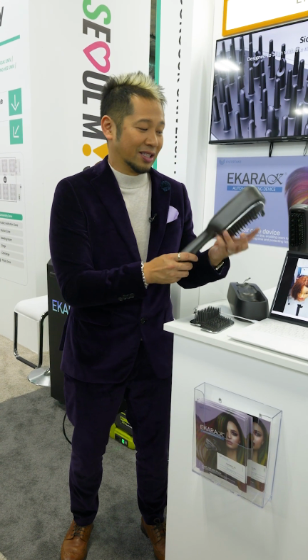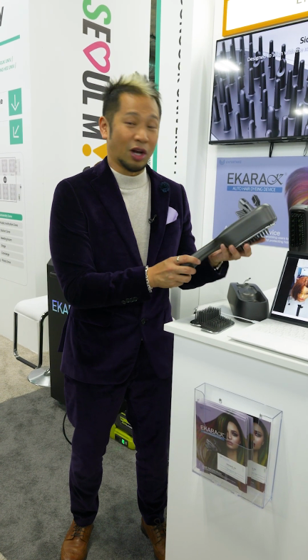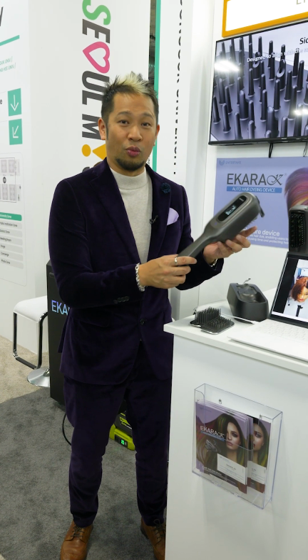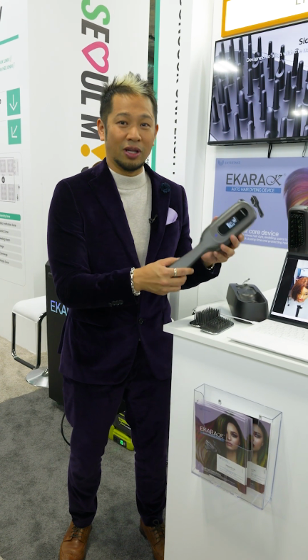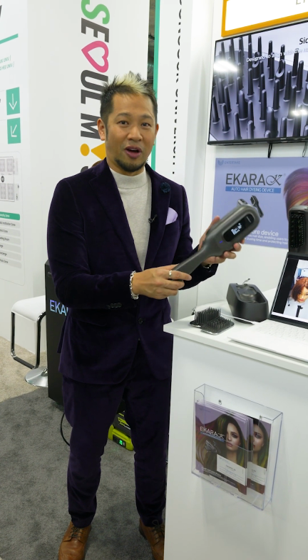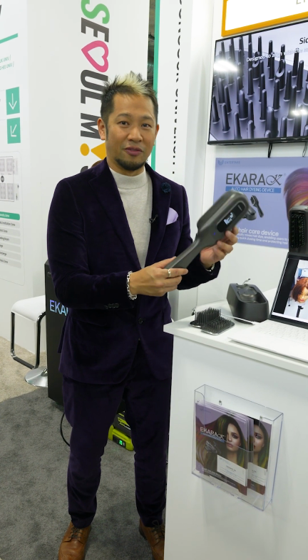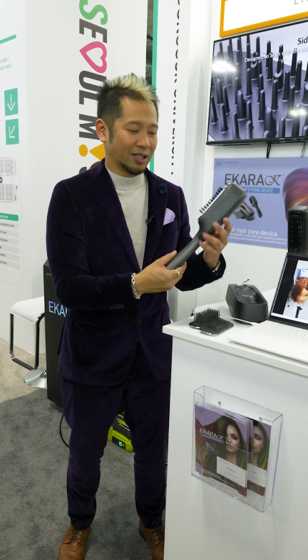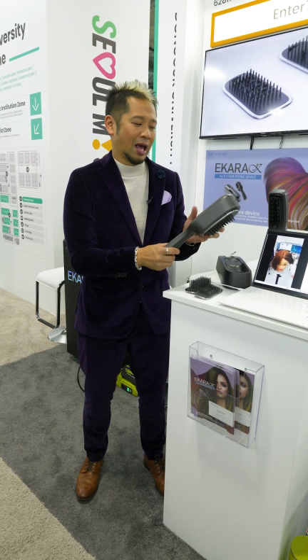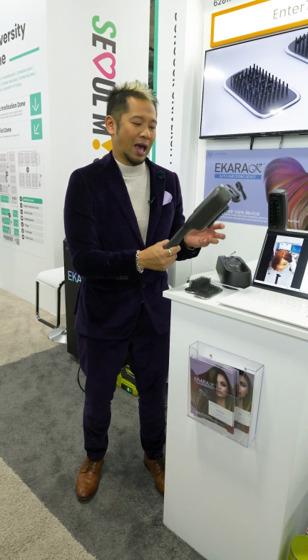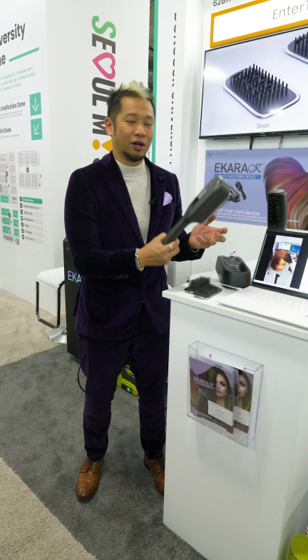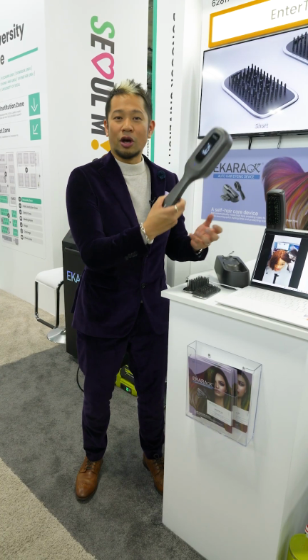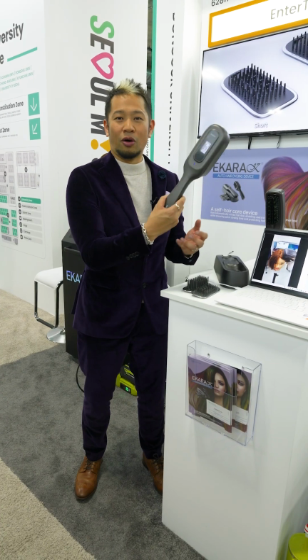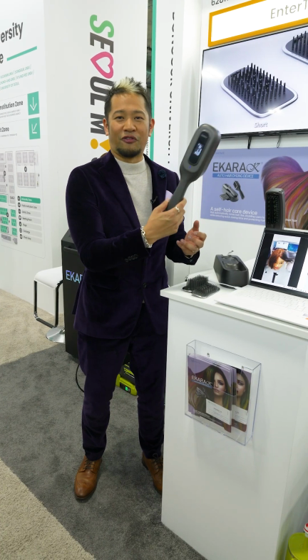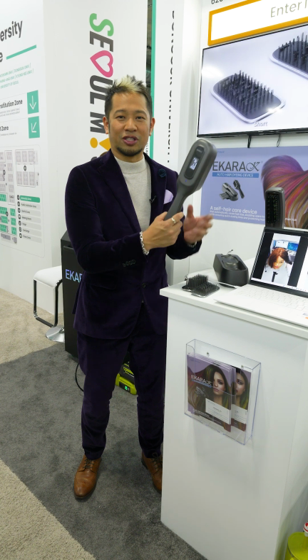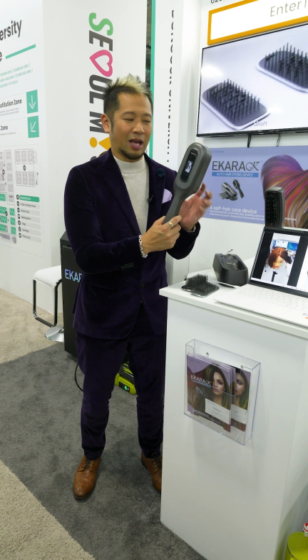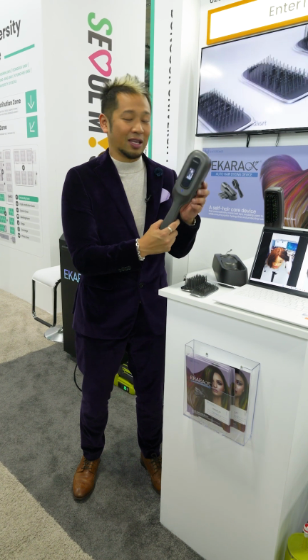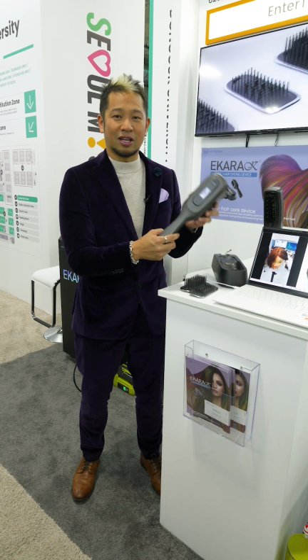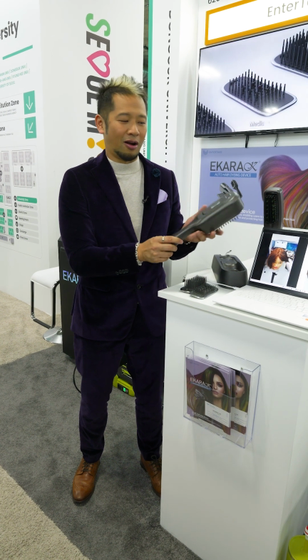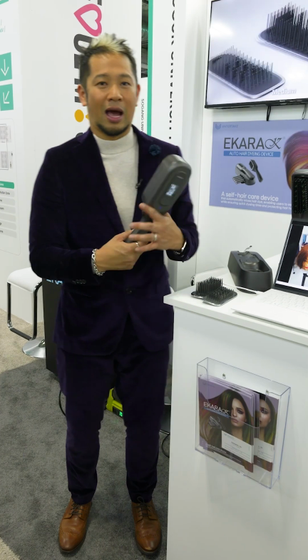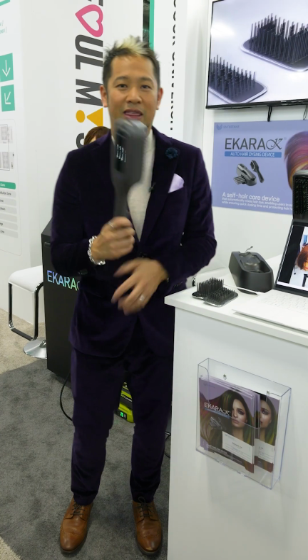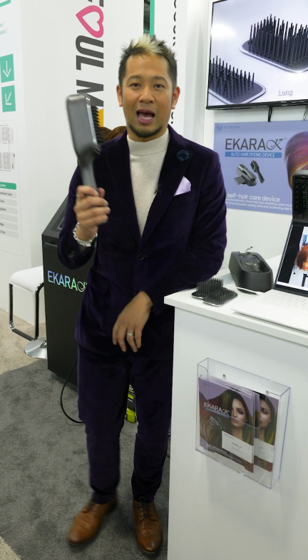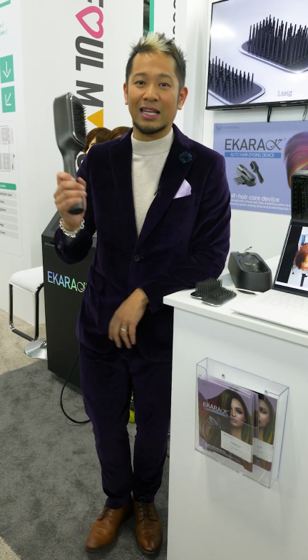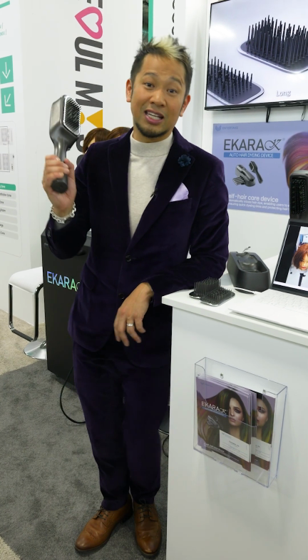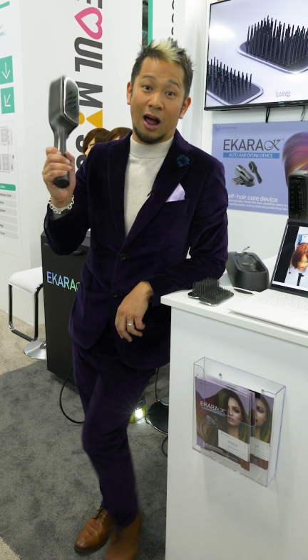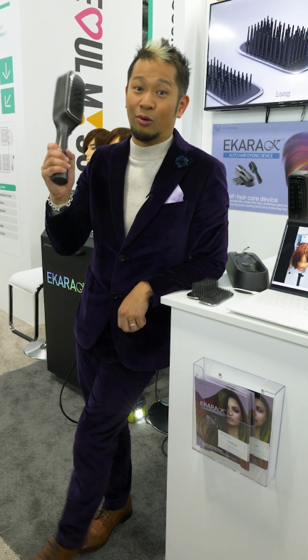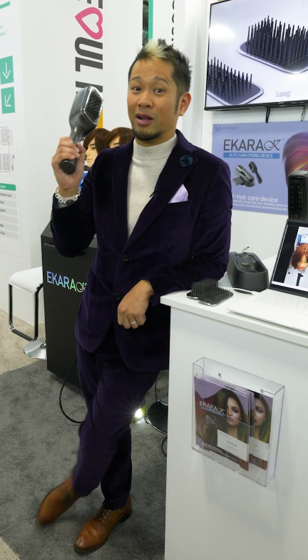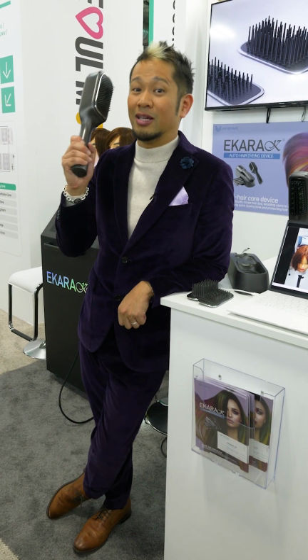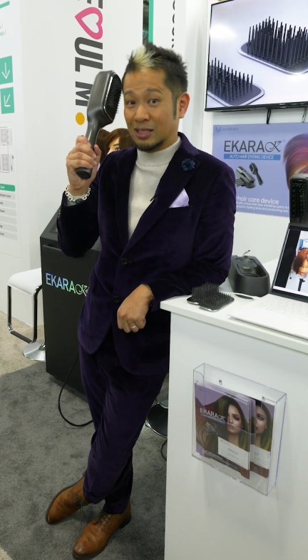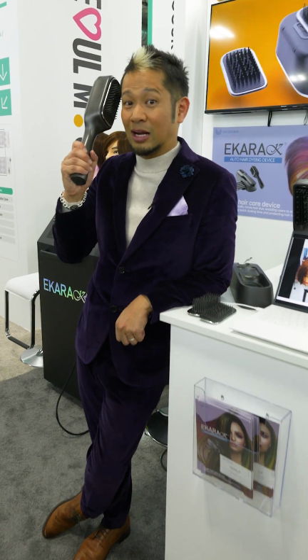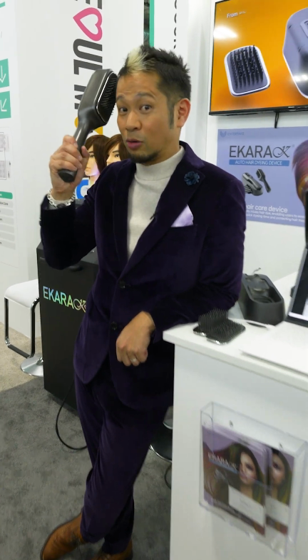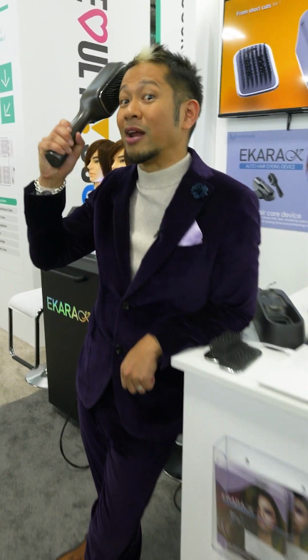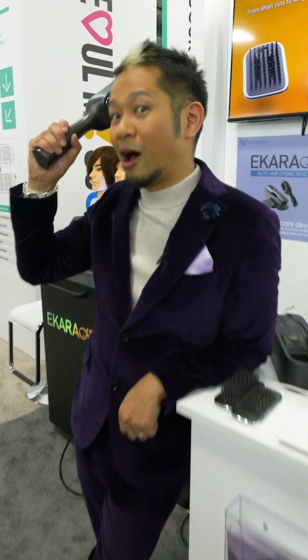This is a really fun device, and there you go — a first look at the ICARA. I think I need one of these, like right now.